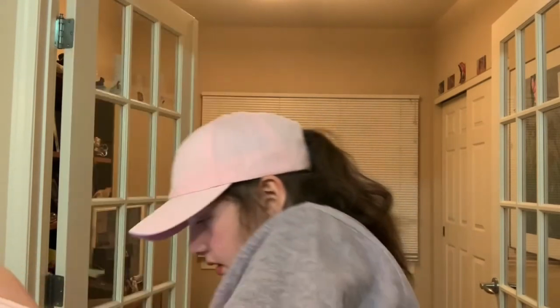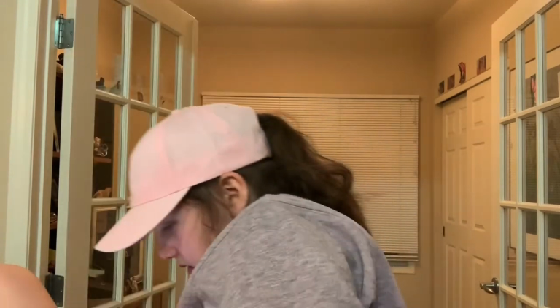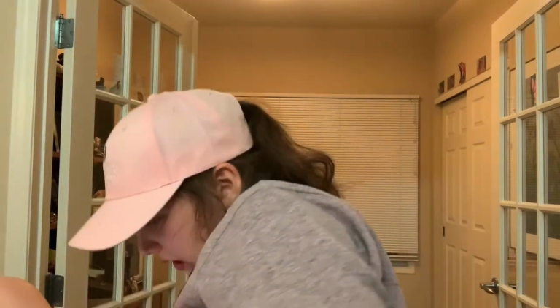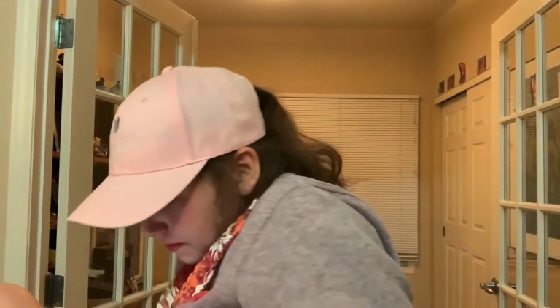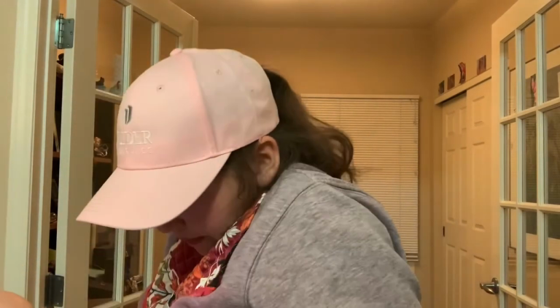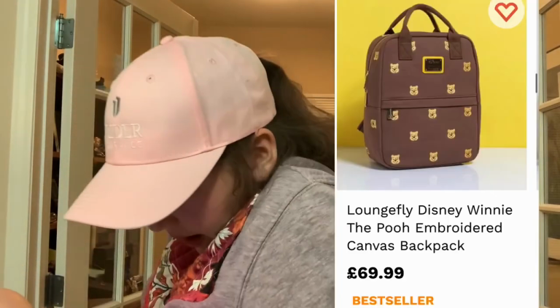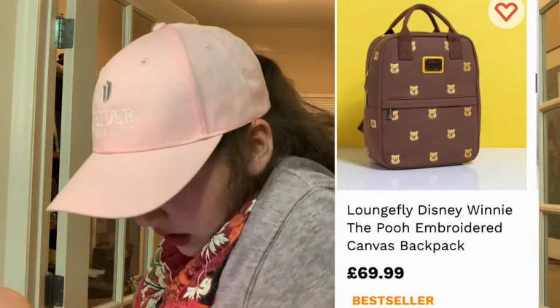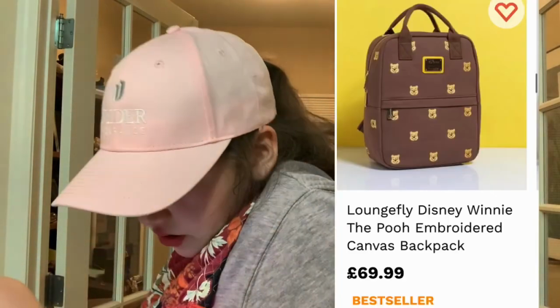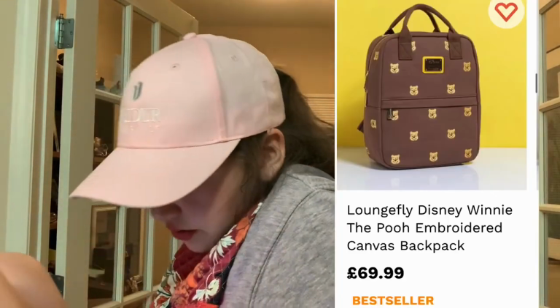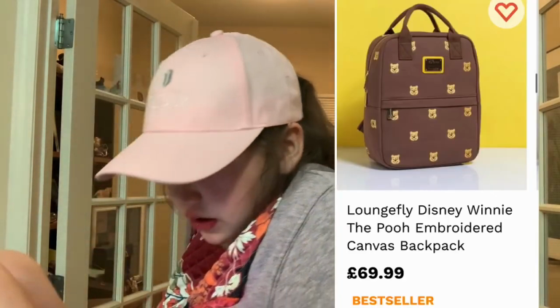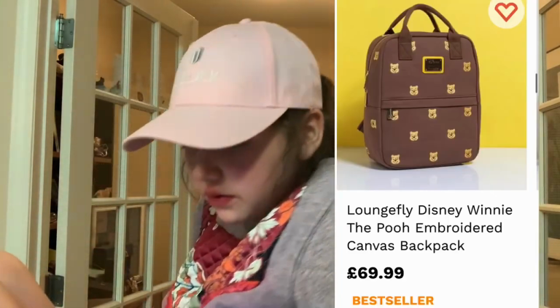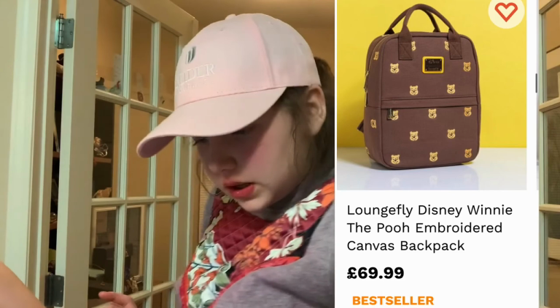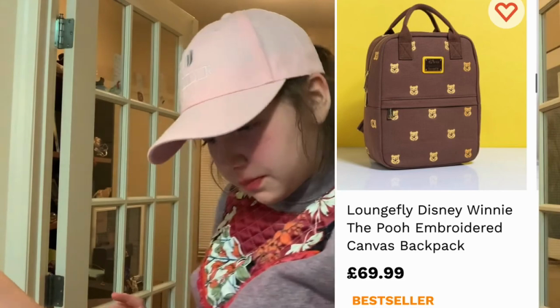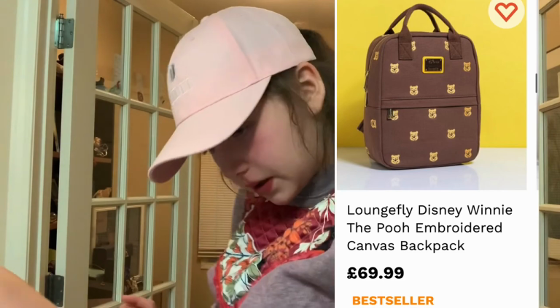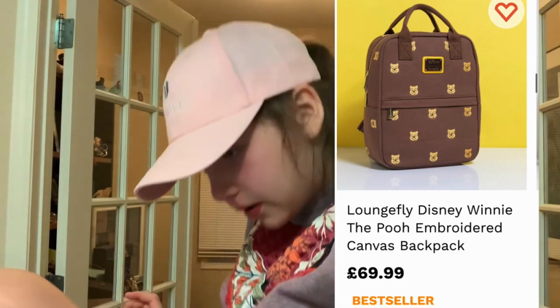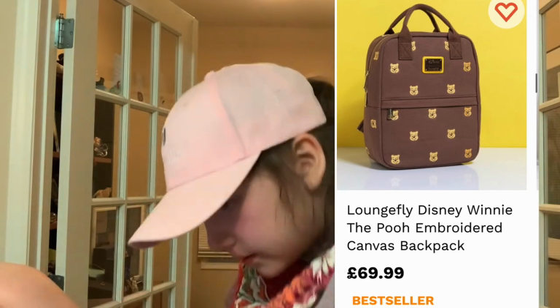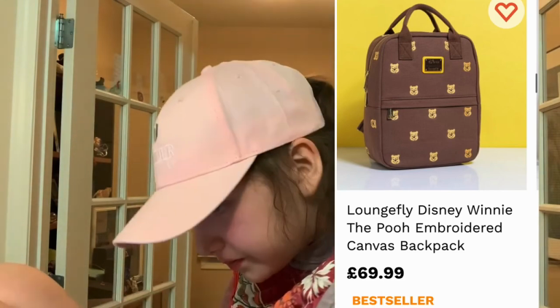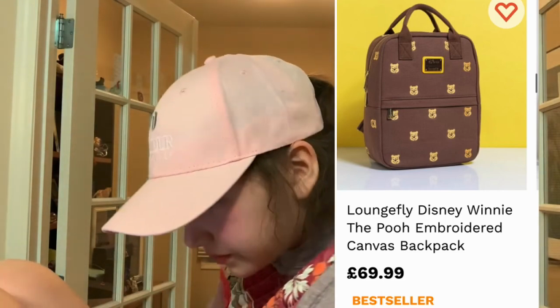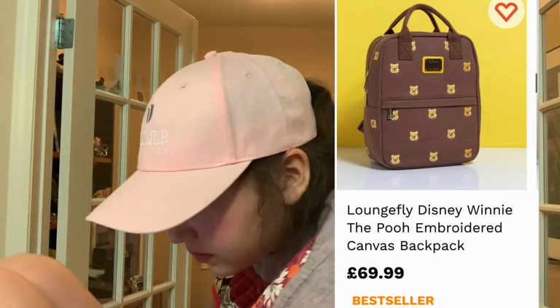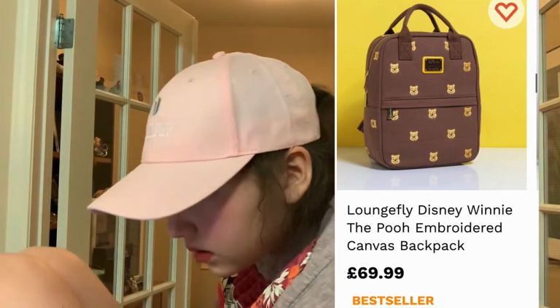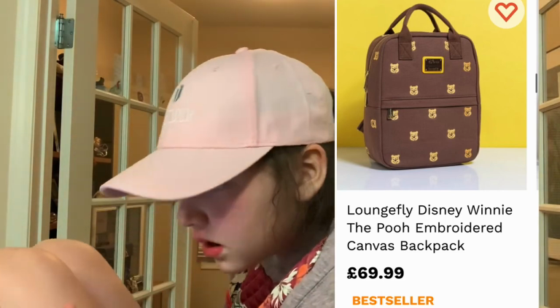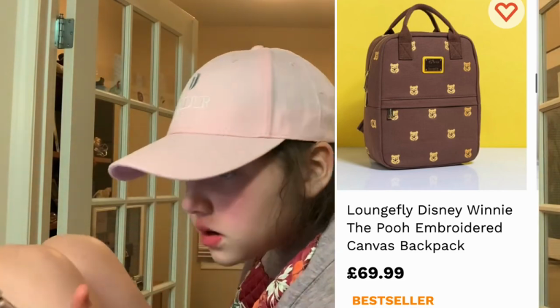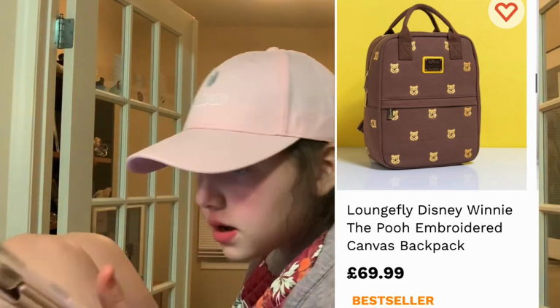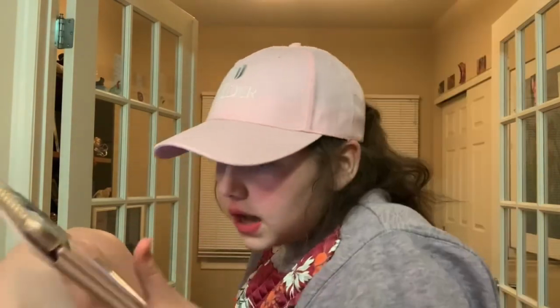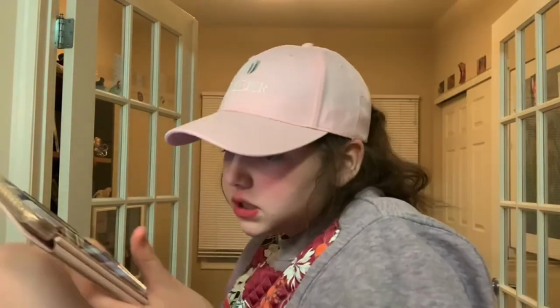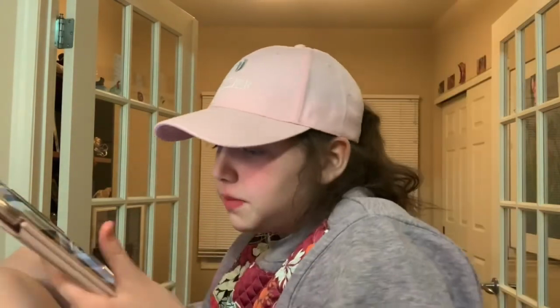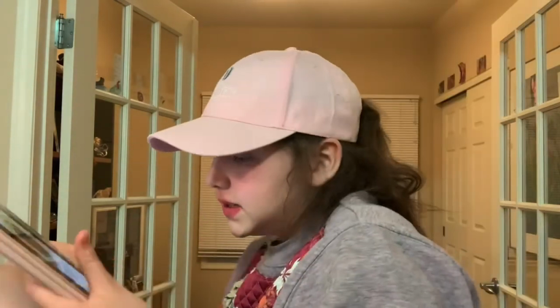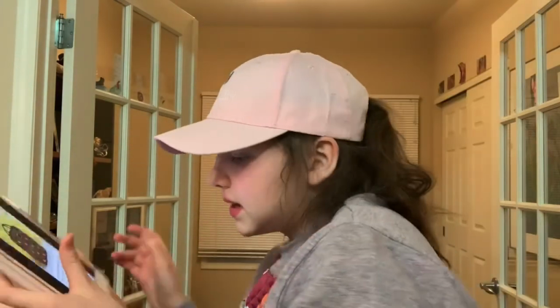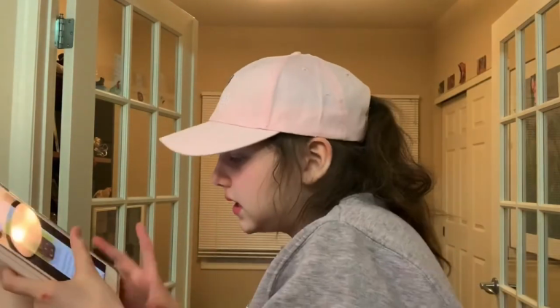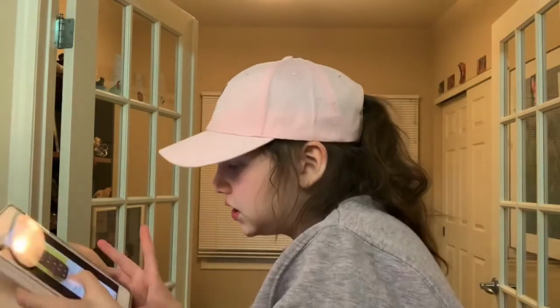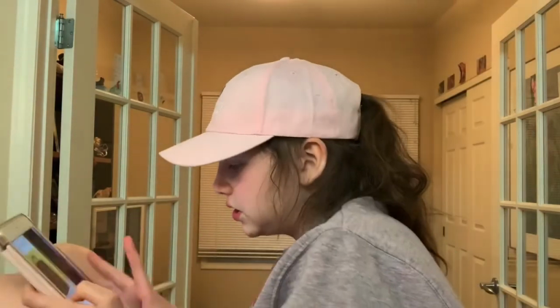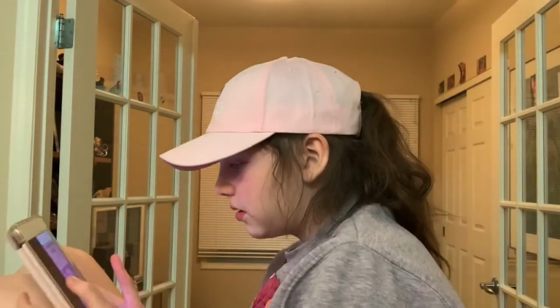This backpack is so cute — it's Winnie the Pooh. That's so basic but it's just adorable.